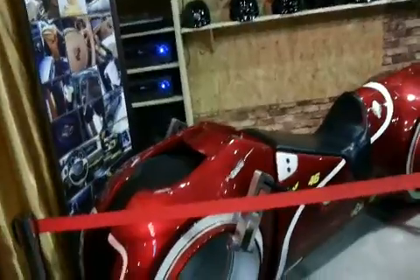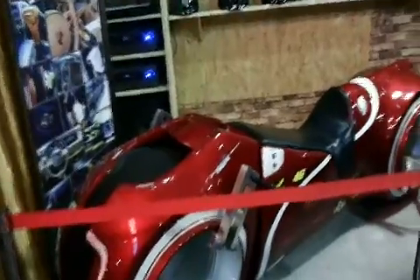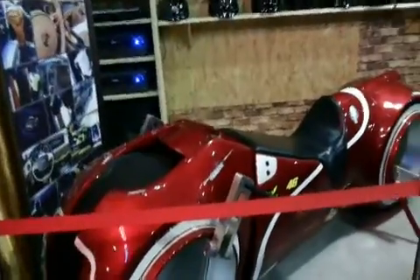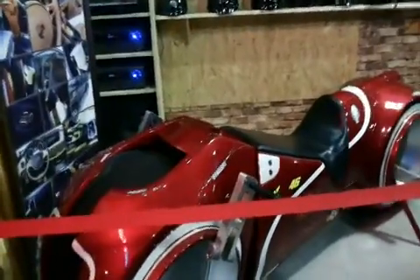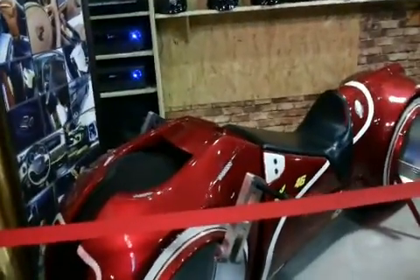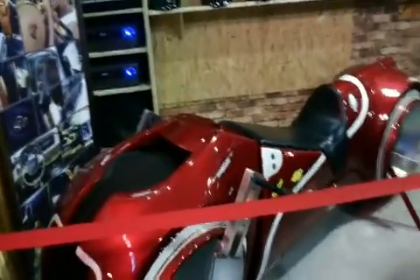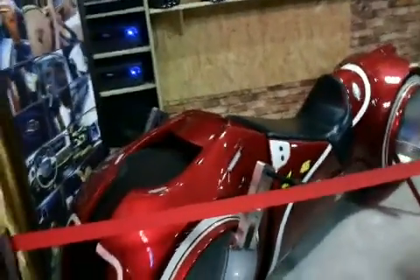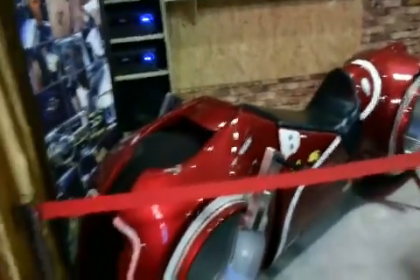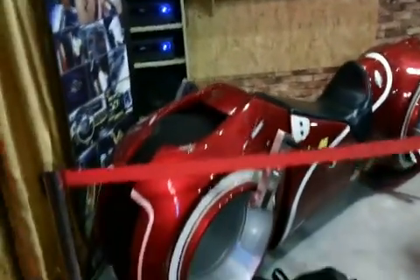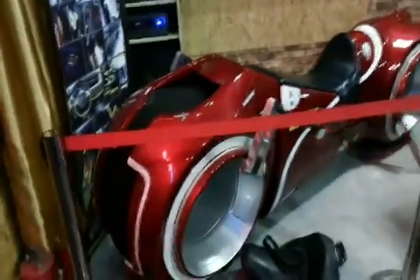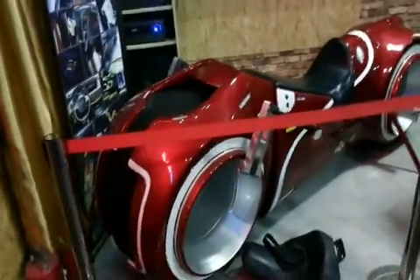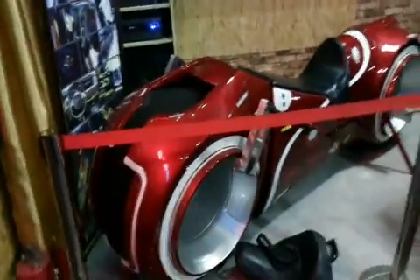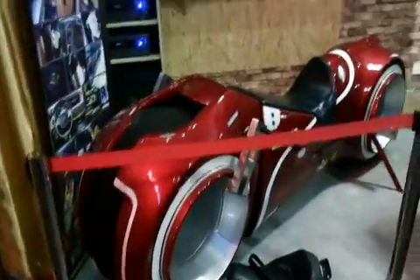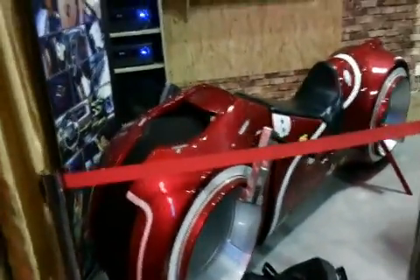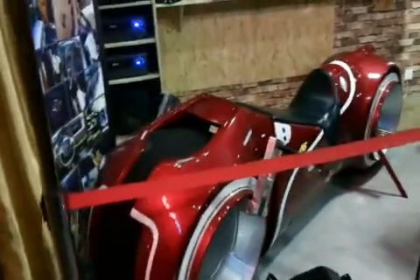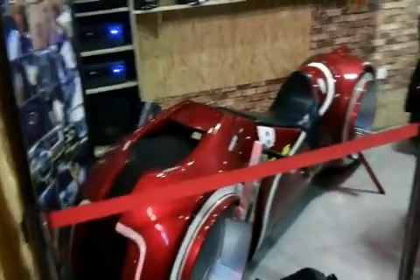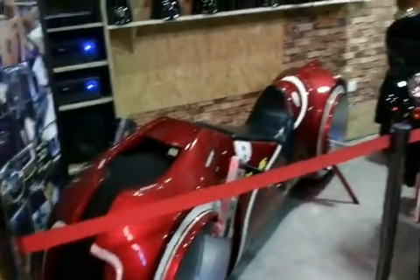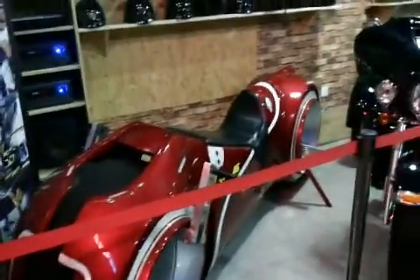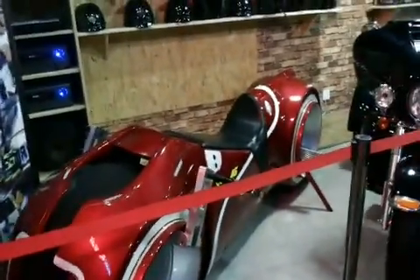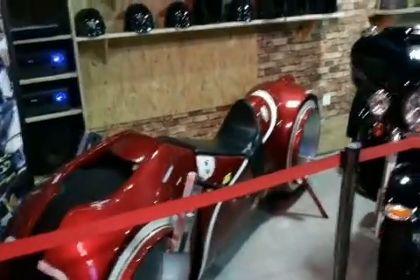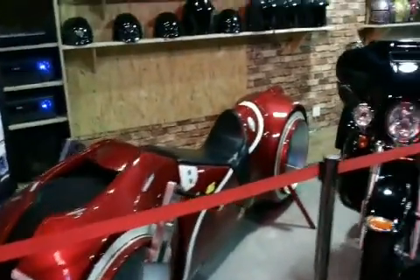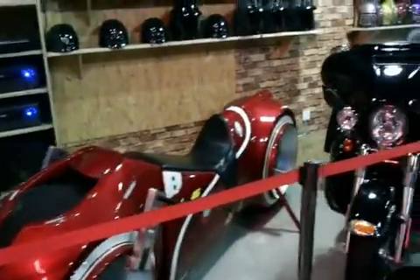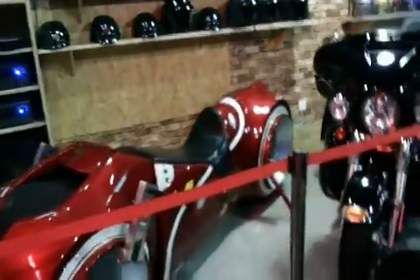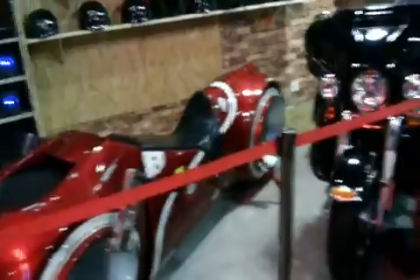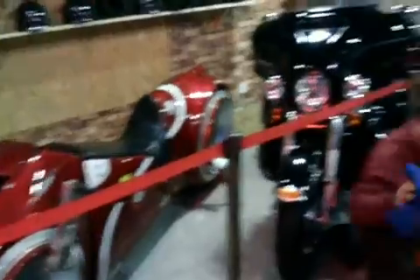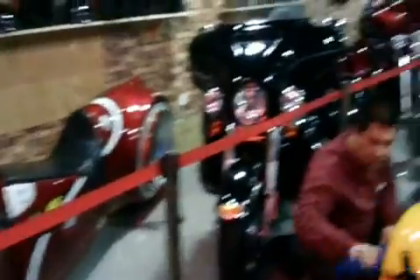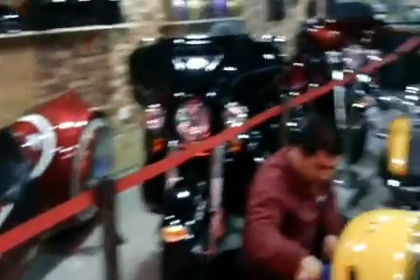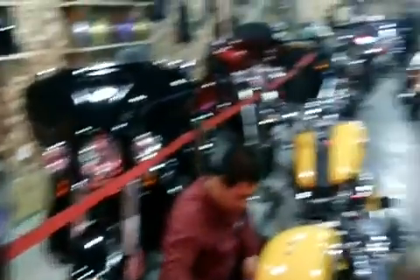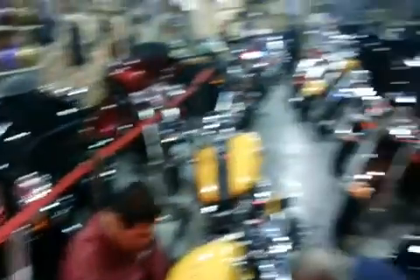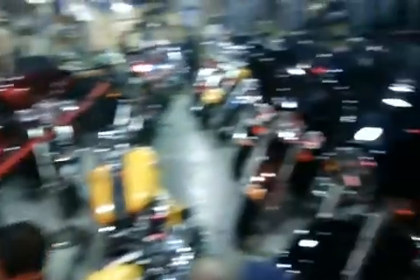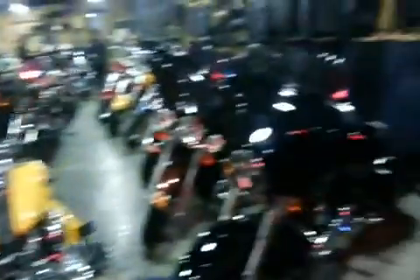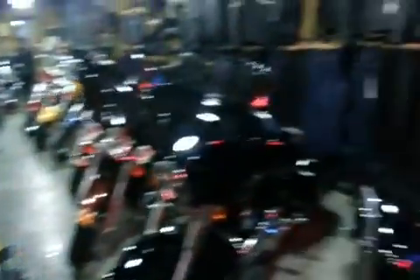That's a Tron electronic bike. That'll run you about $400,000.